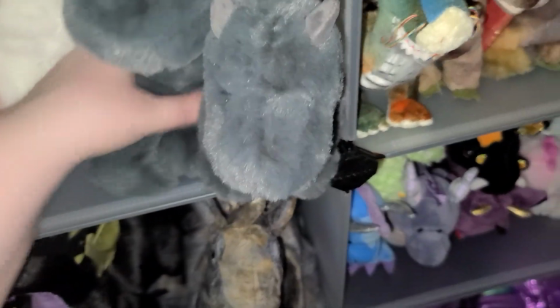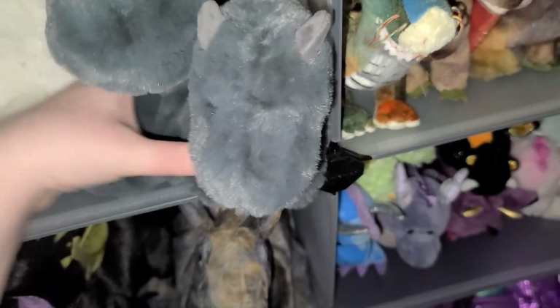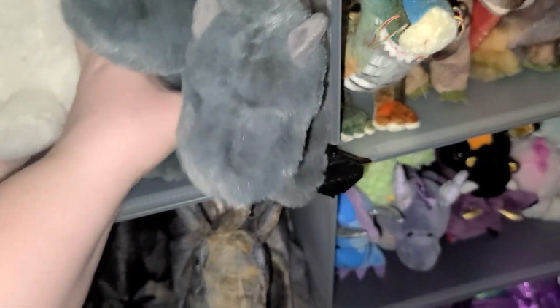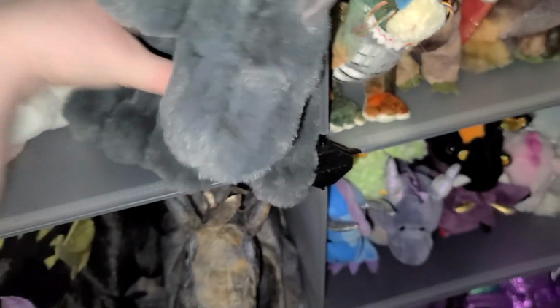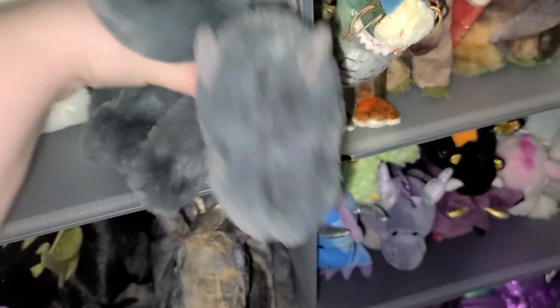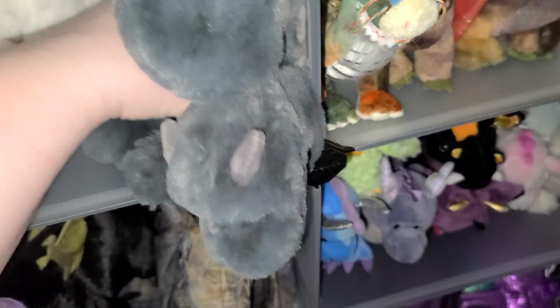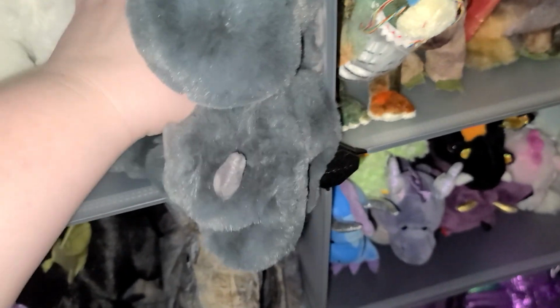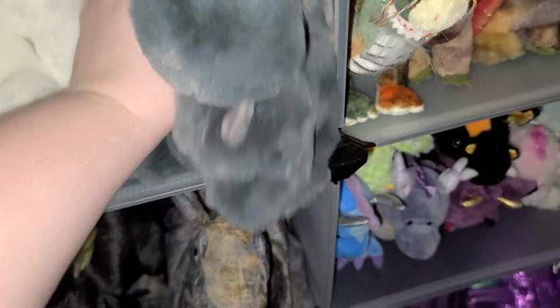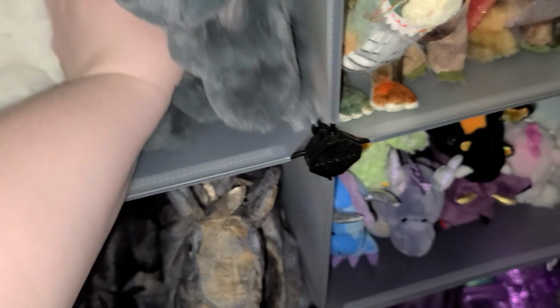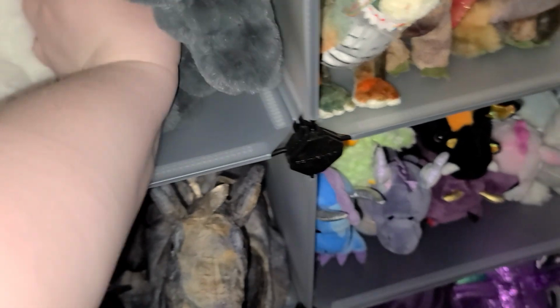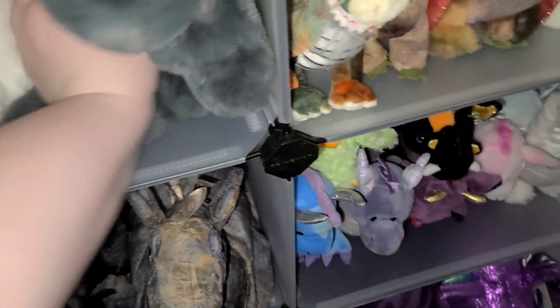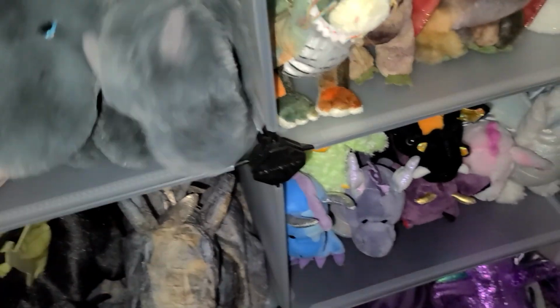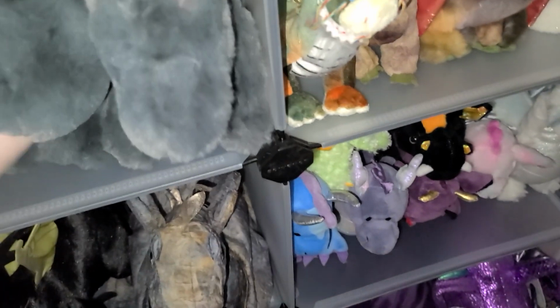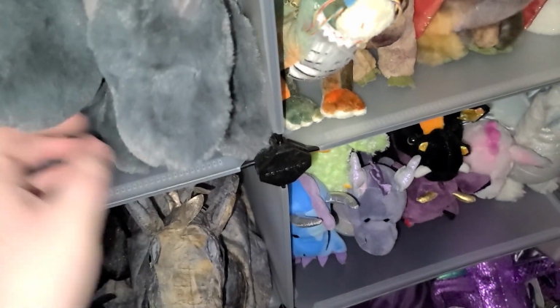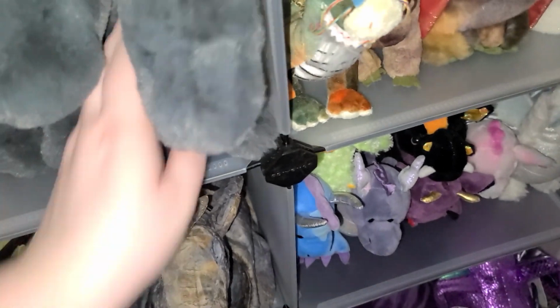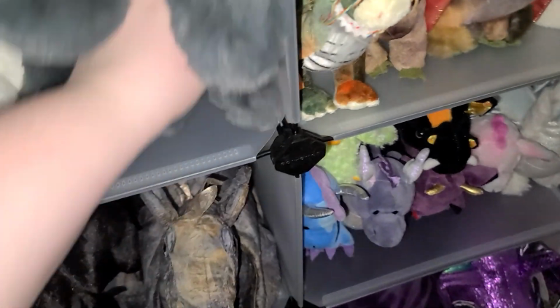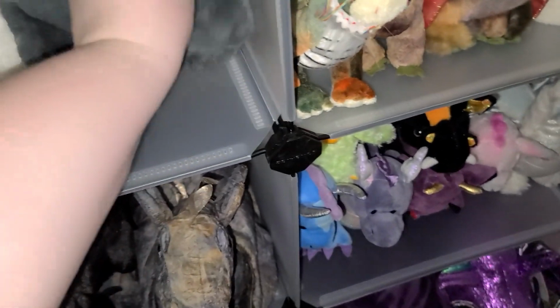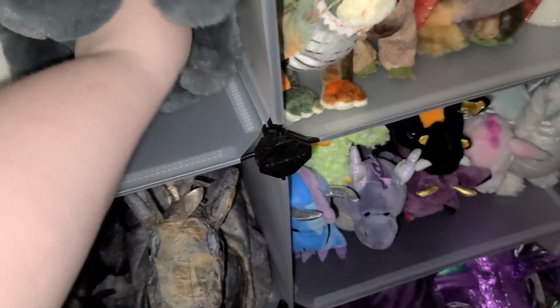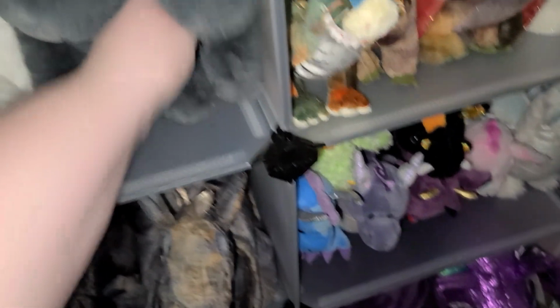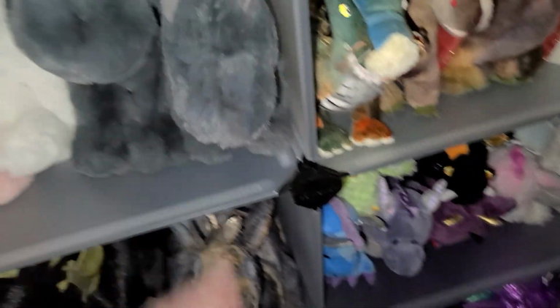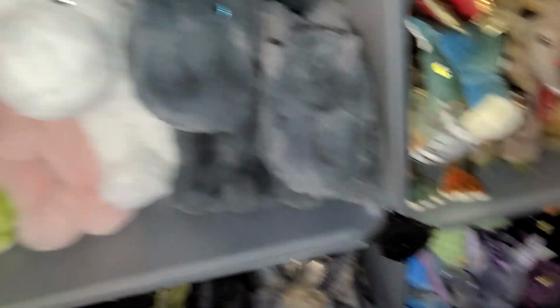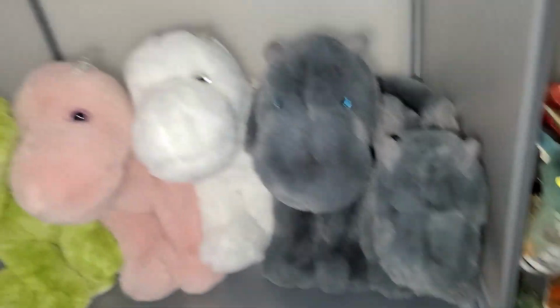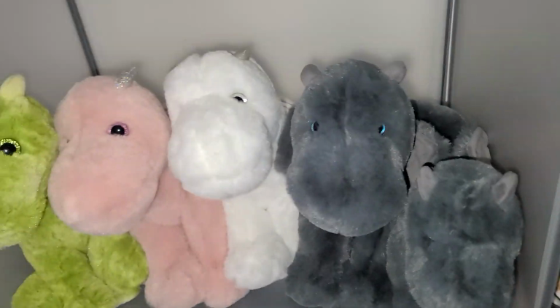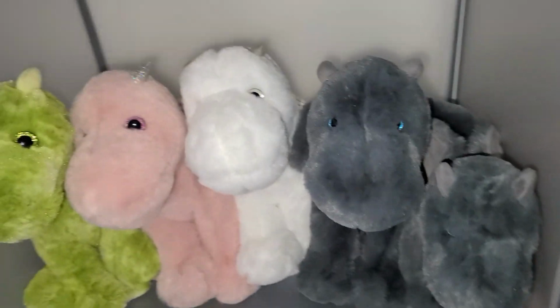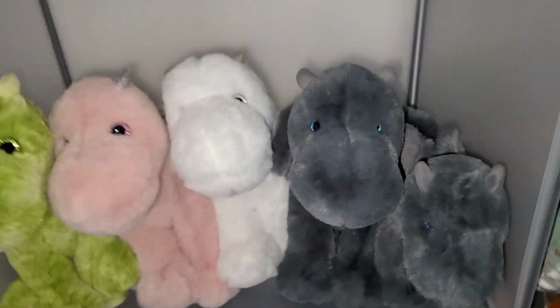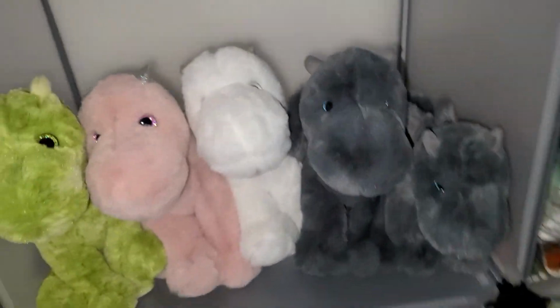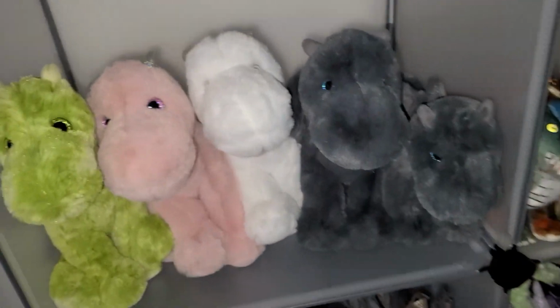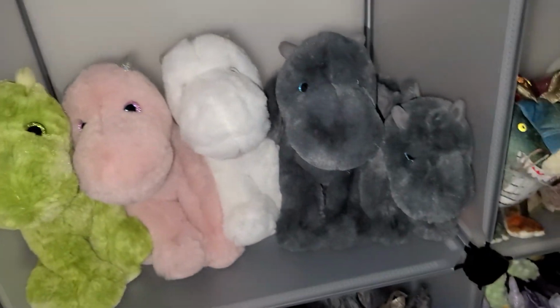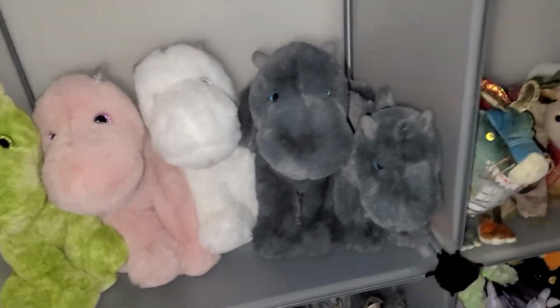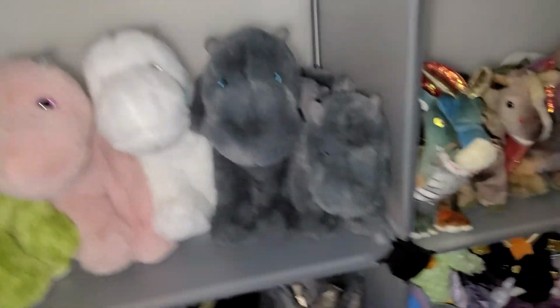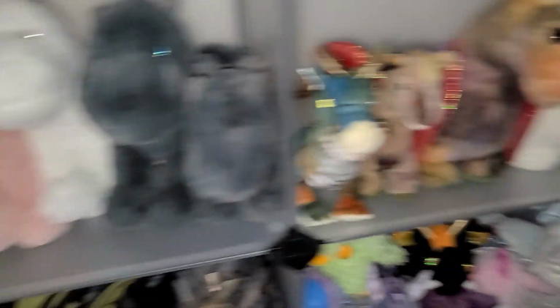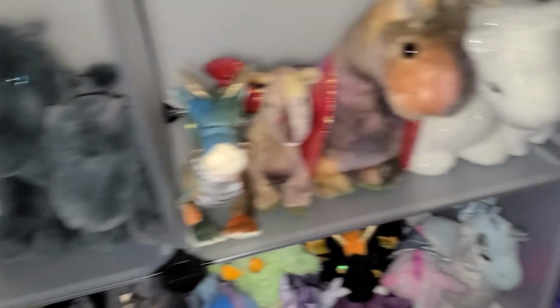Douglas doesn't make any orange dragon plushies — they should make an orange one and add some variety in the colors.